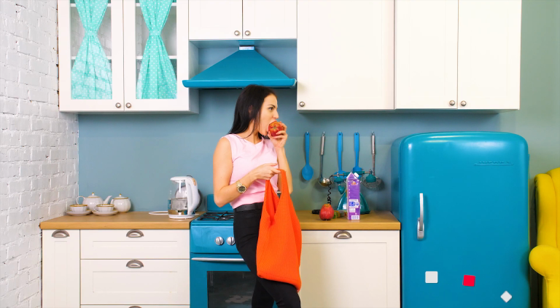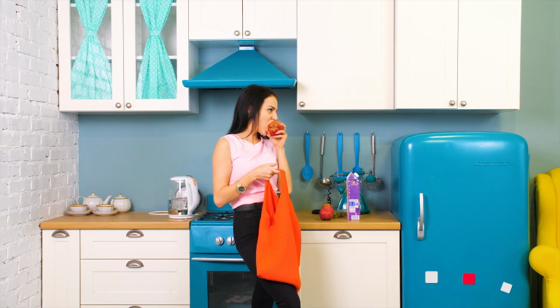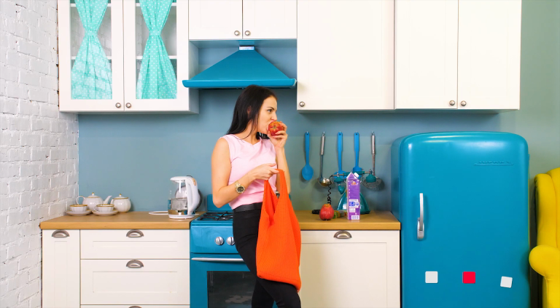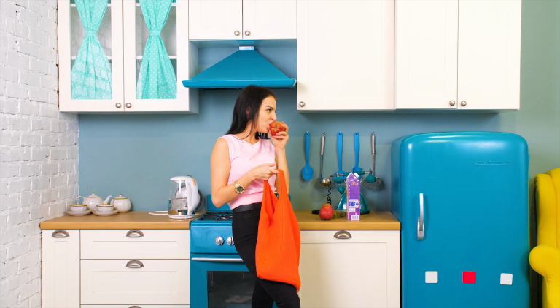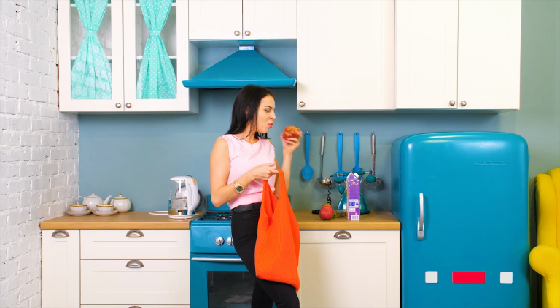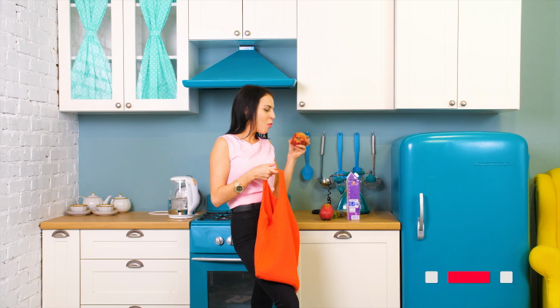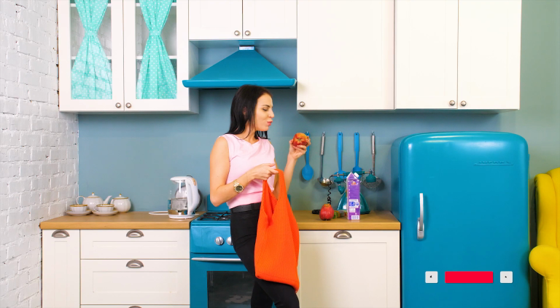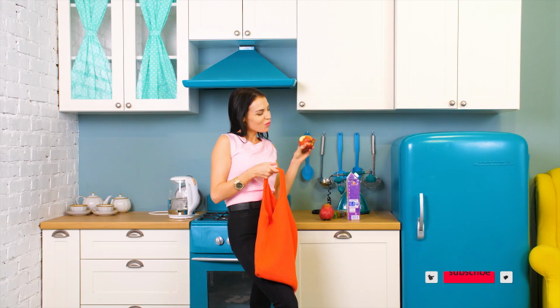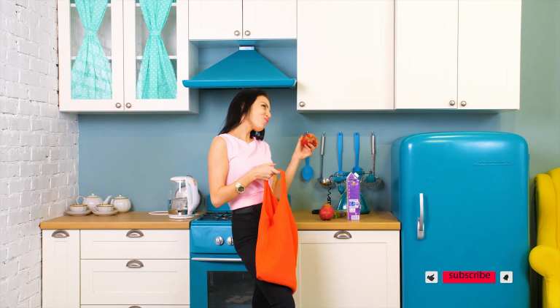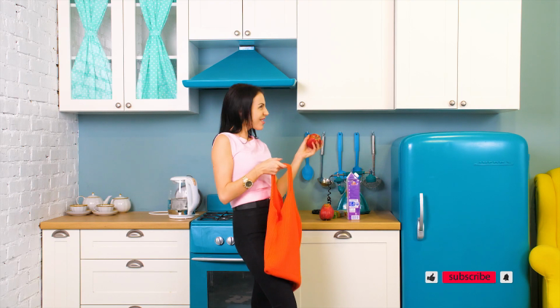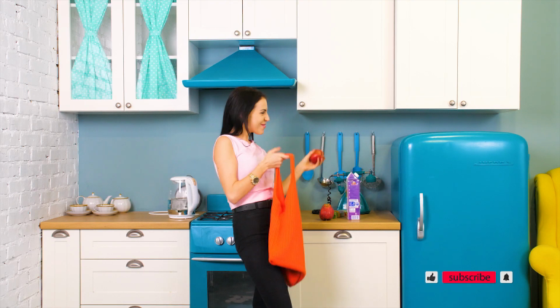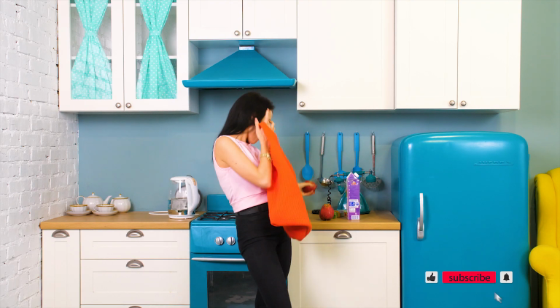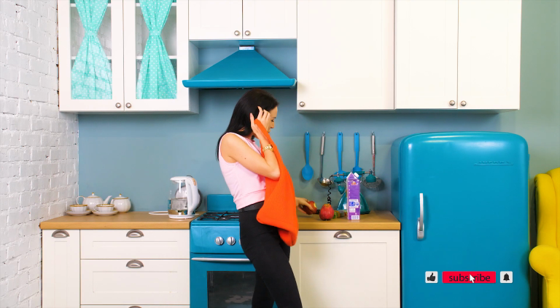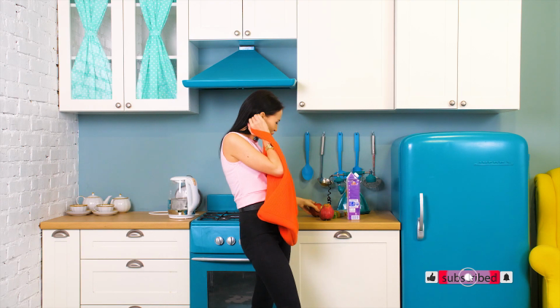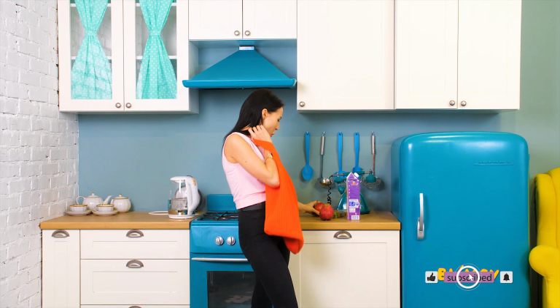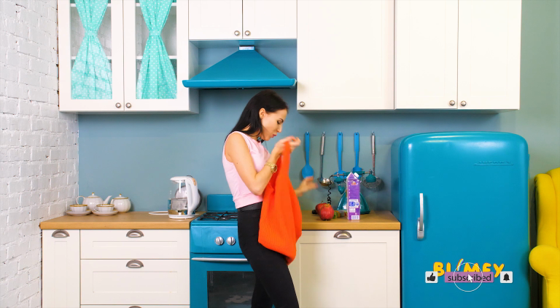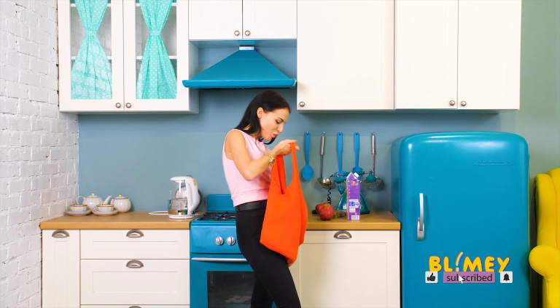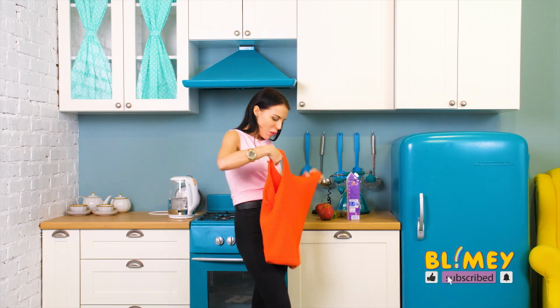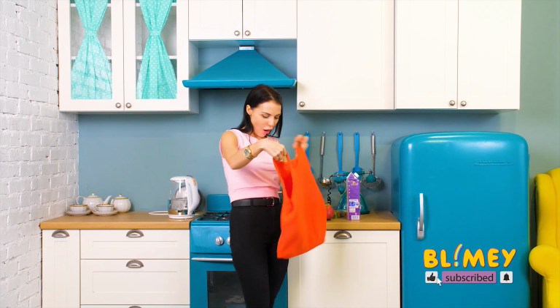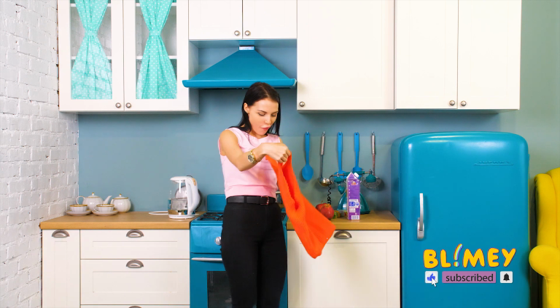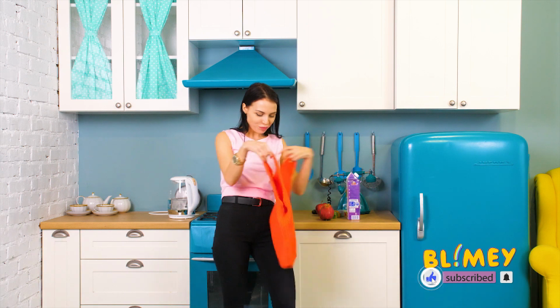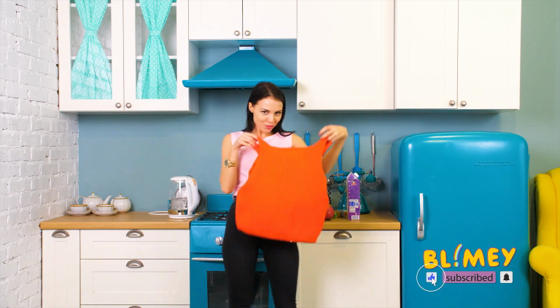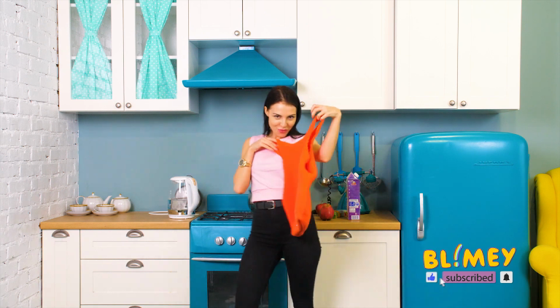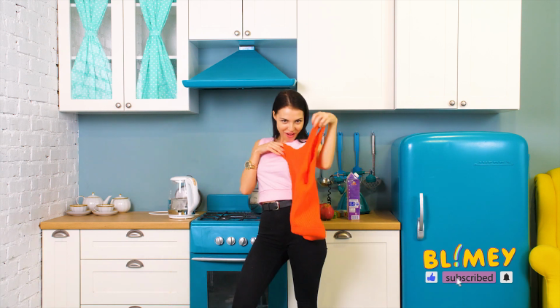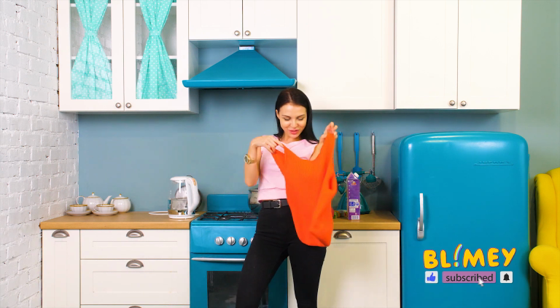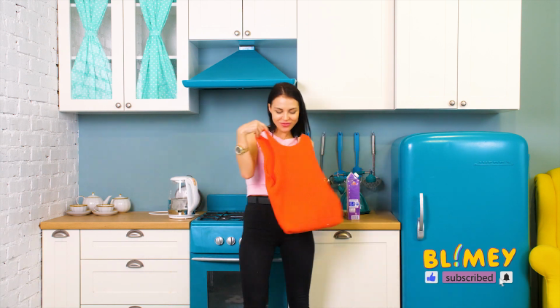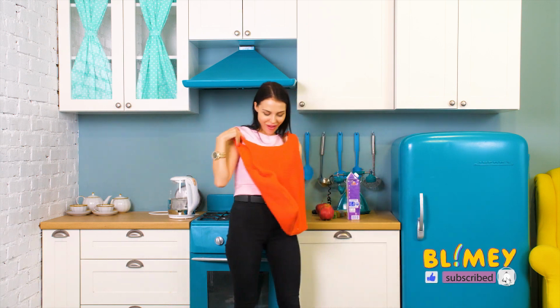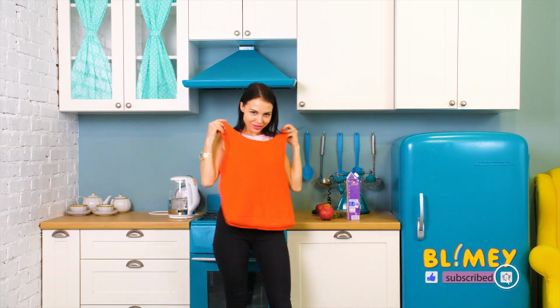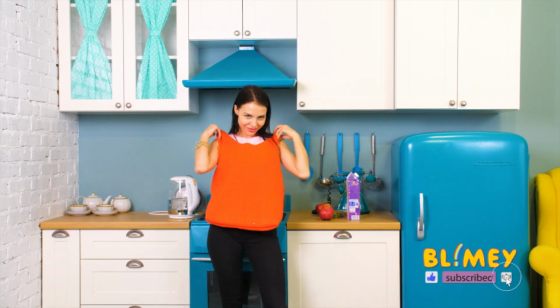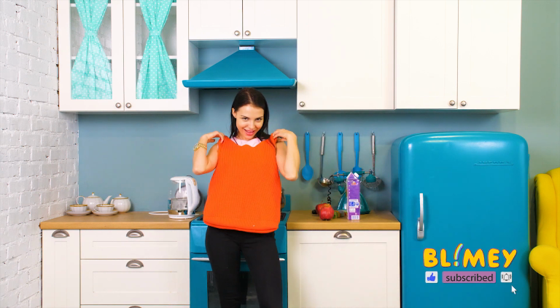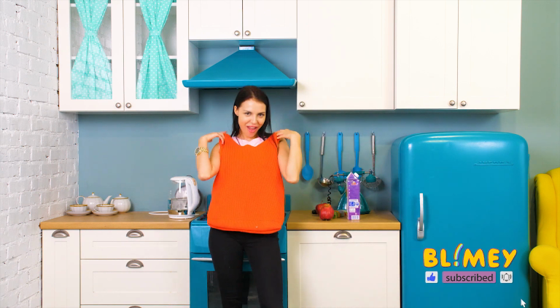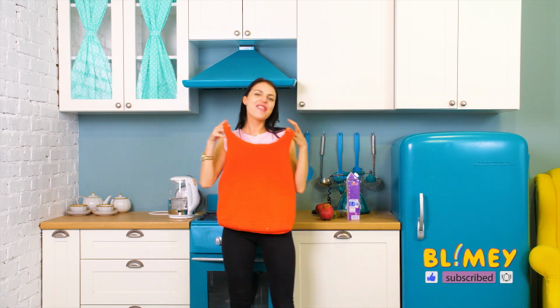I made this work of art all by myself, and now I deserve to buy myself a new sweater!